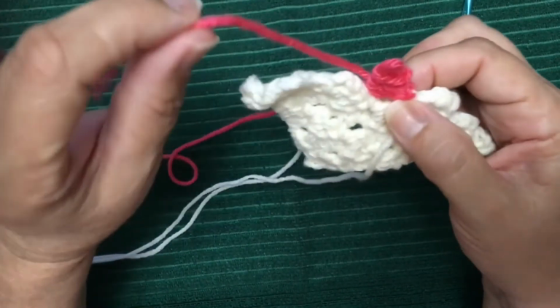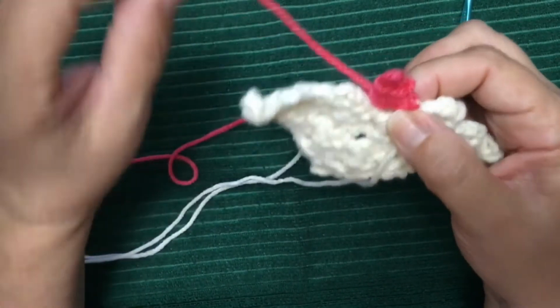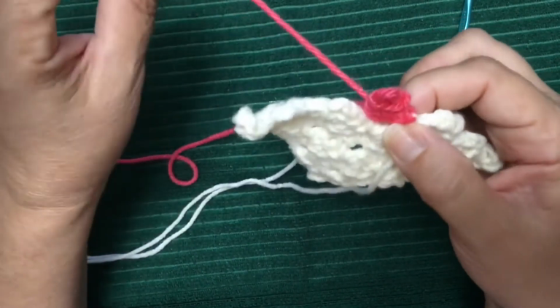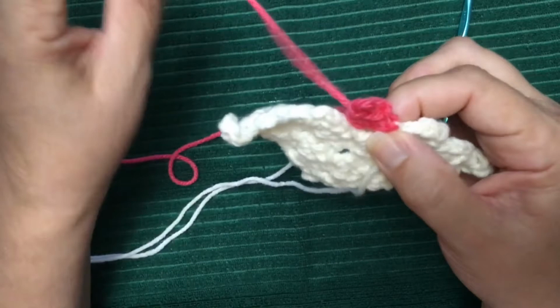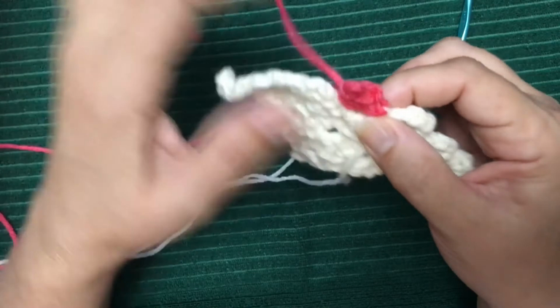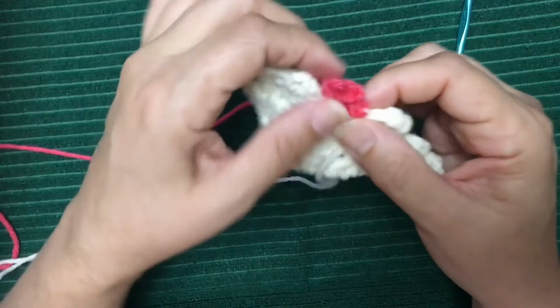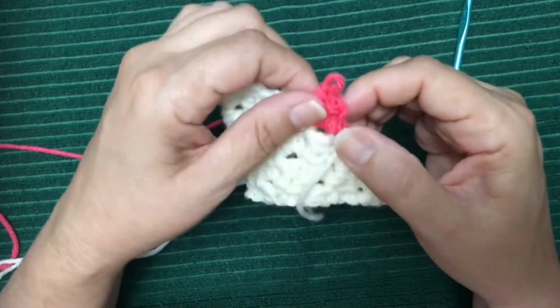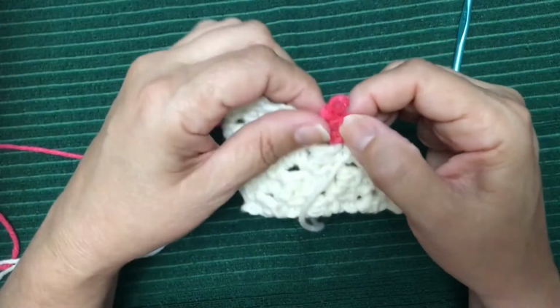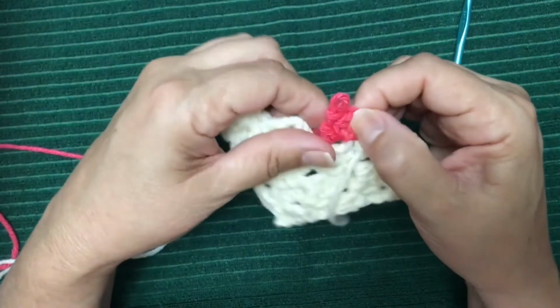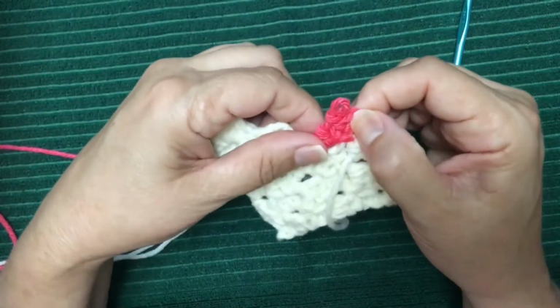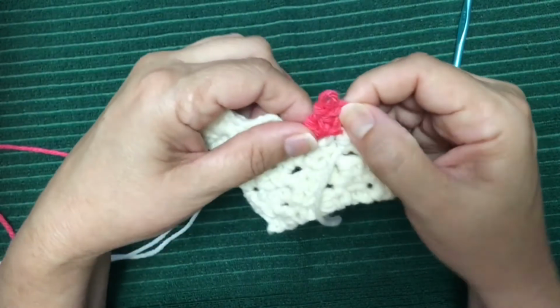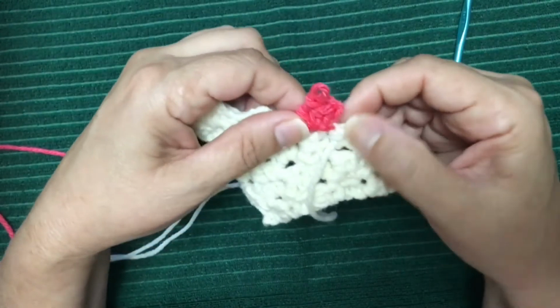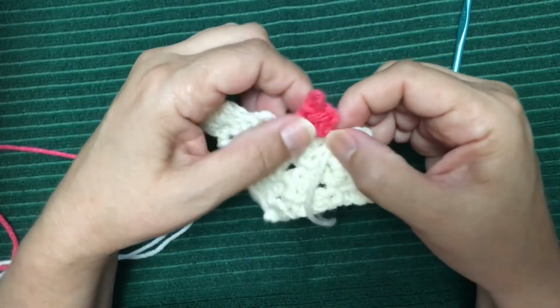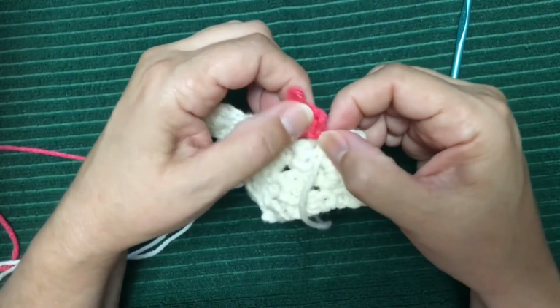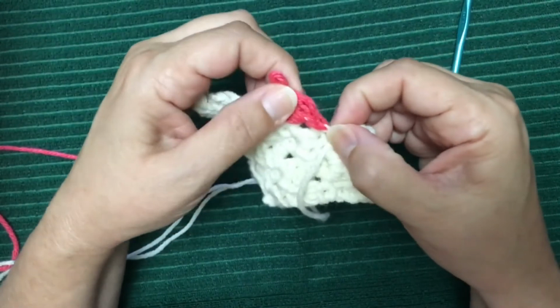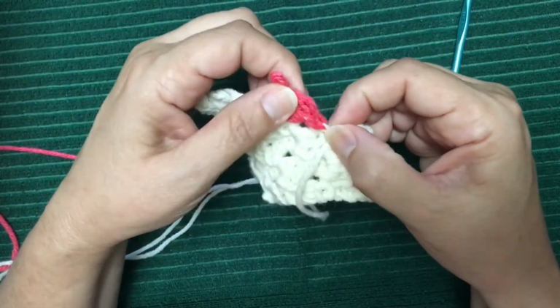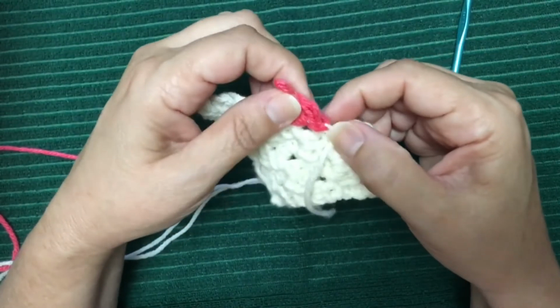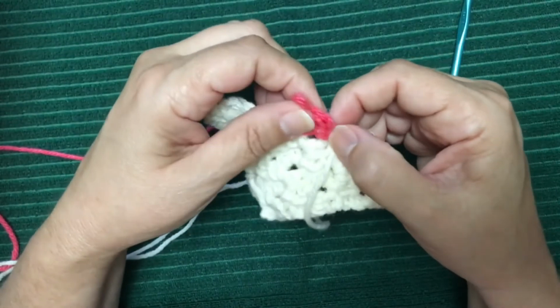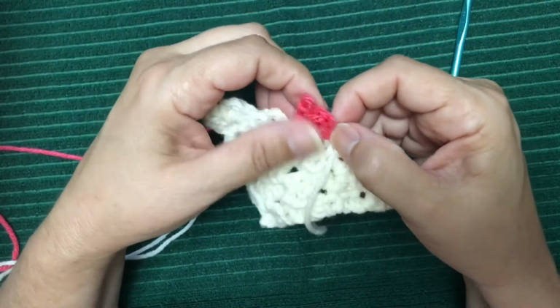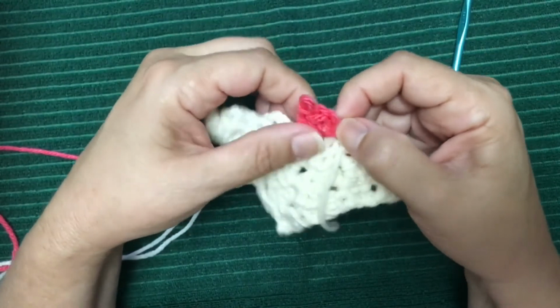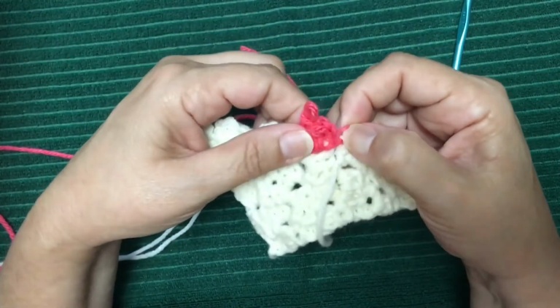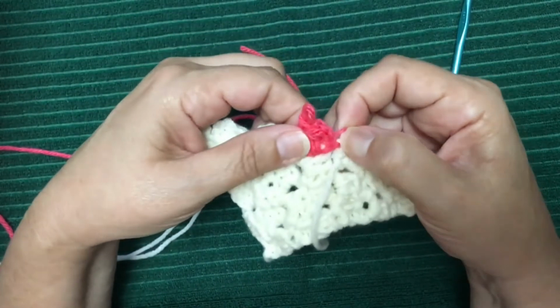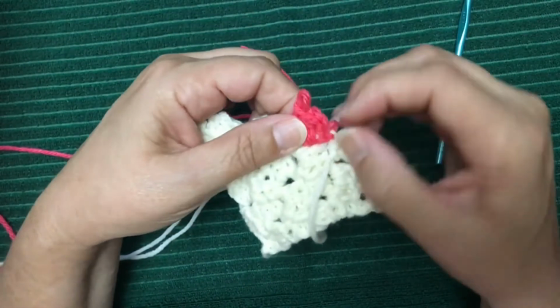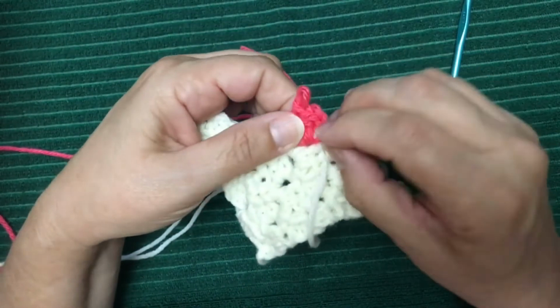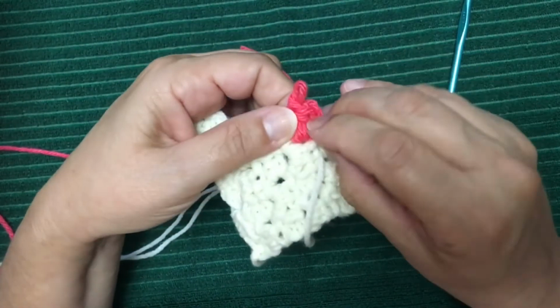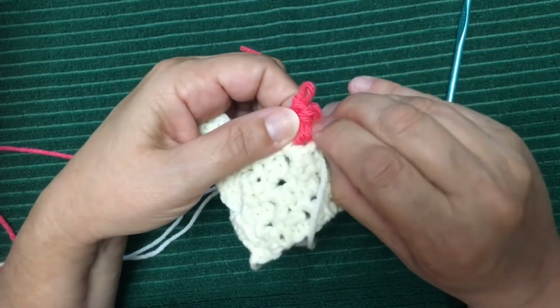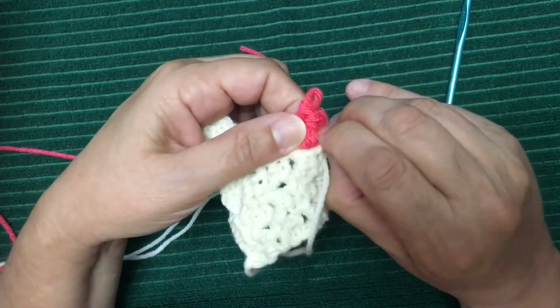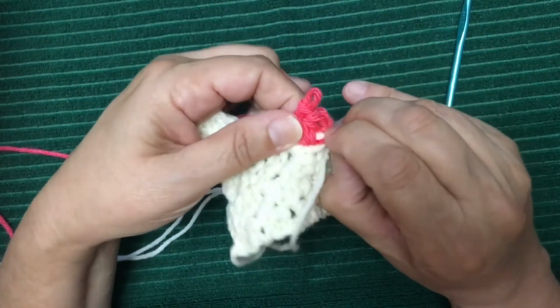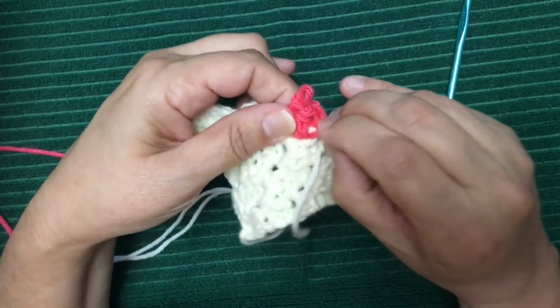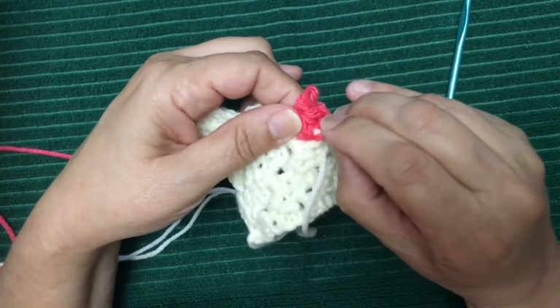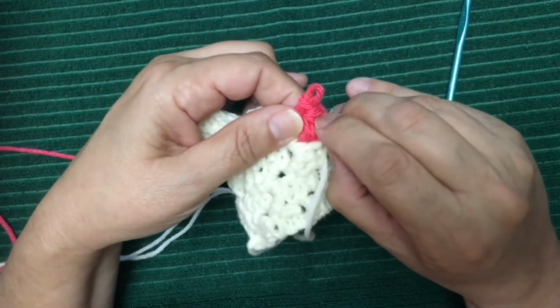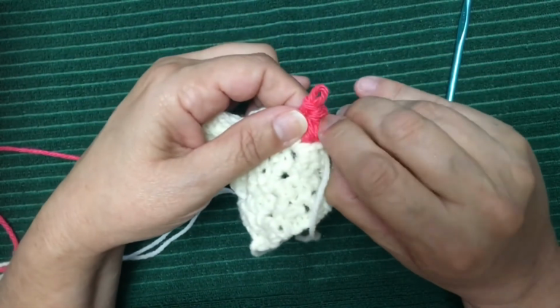Yes, you can still tighten it, and yes, you could still pull it through if you needed to out here.